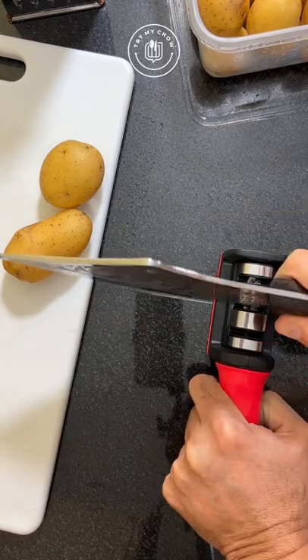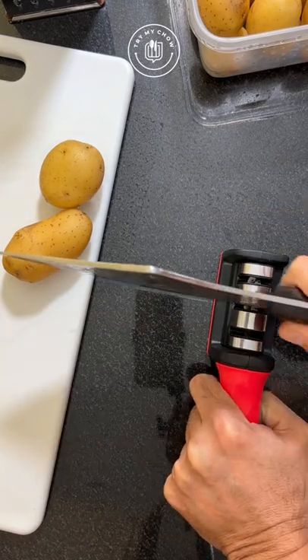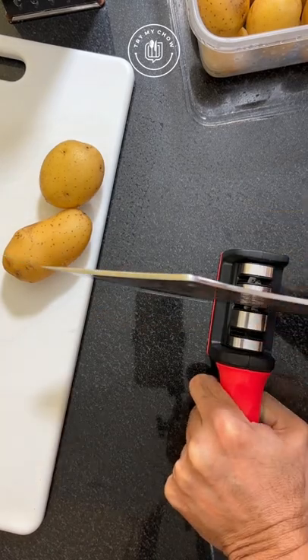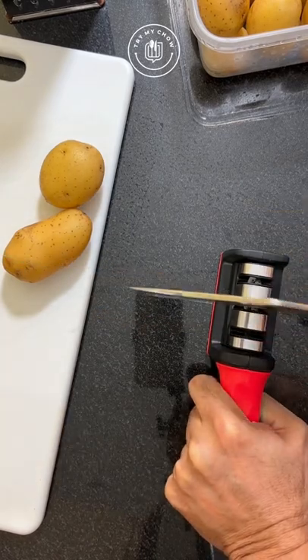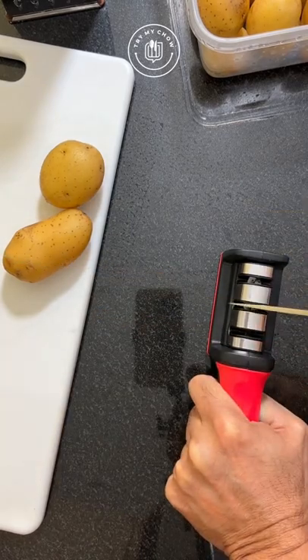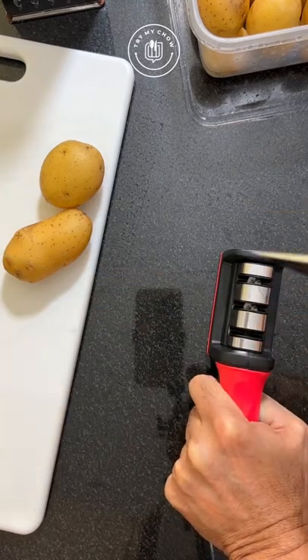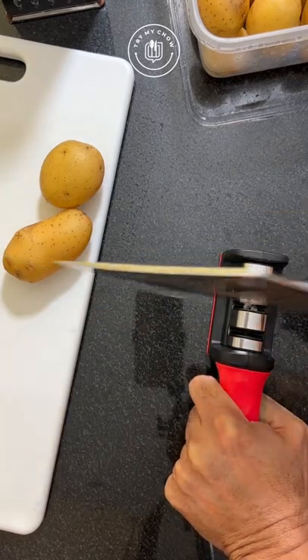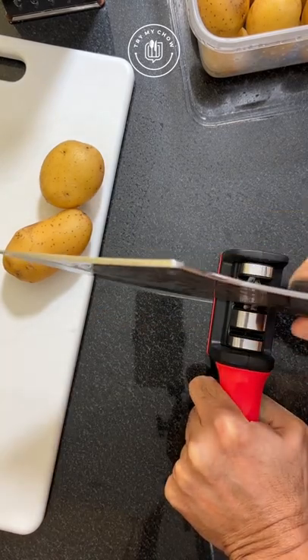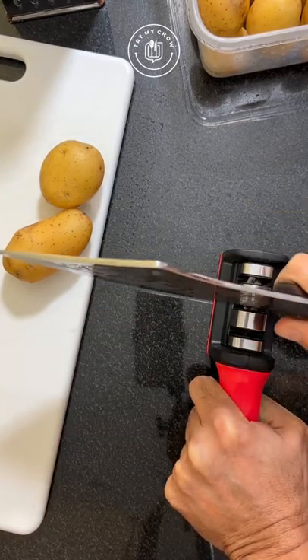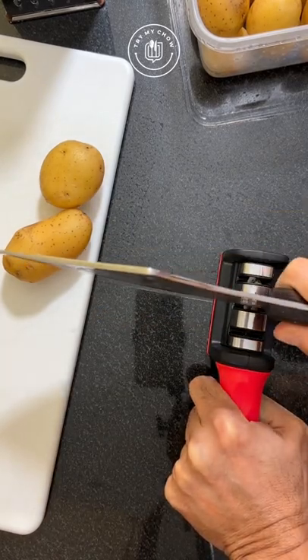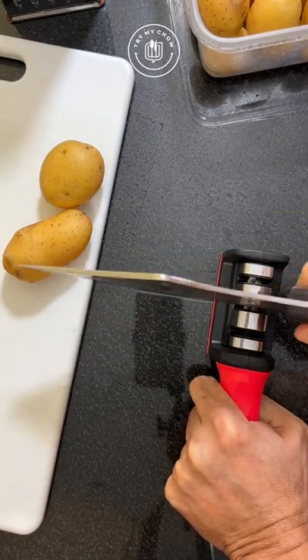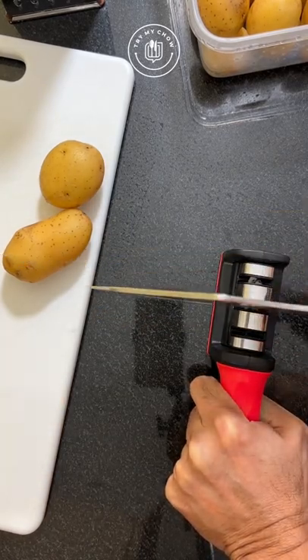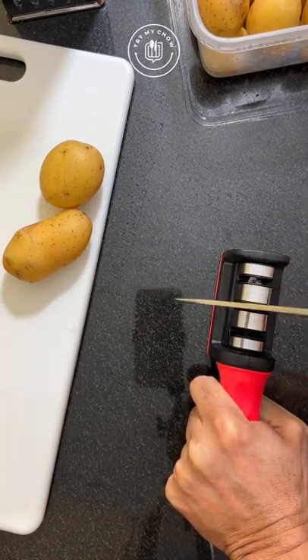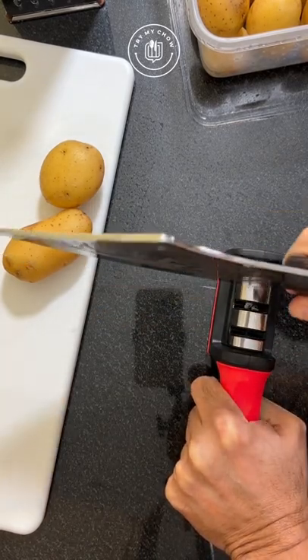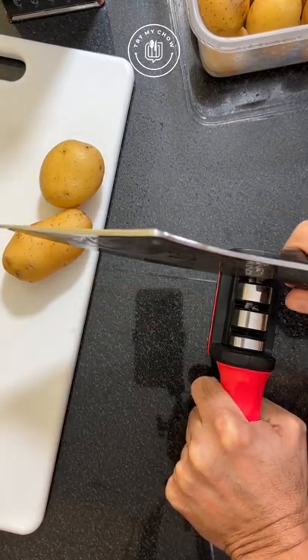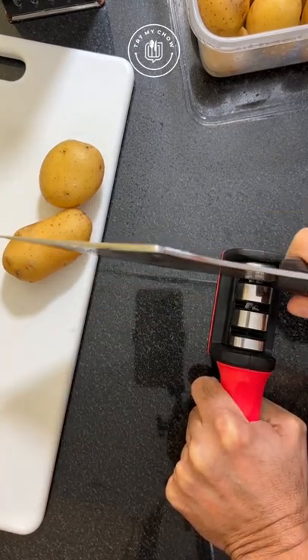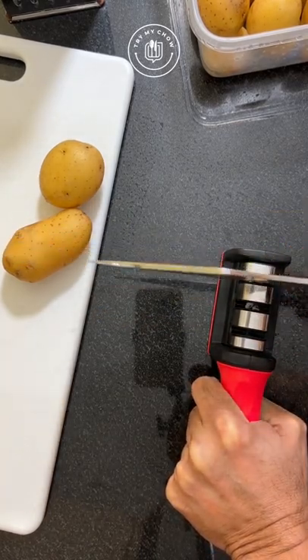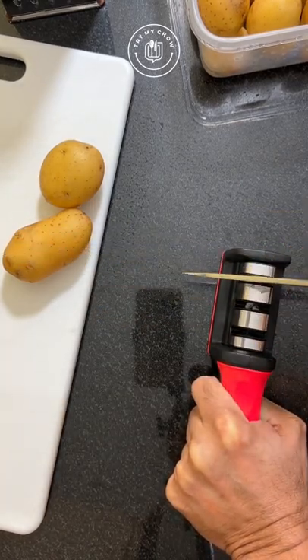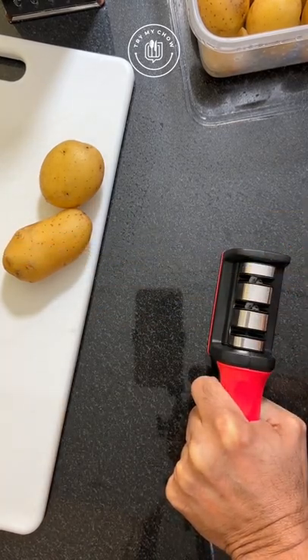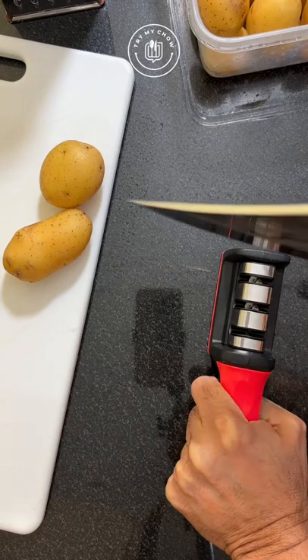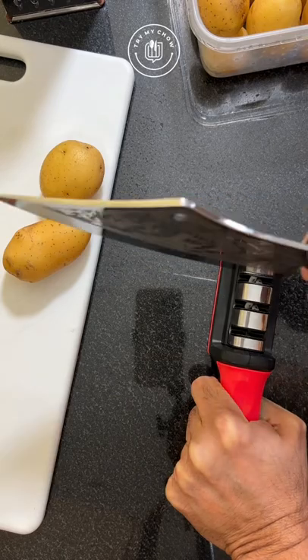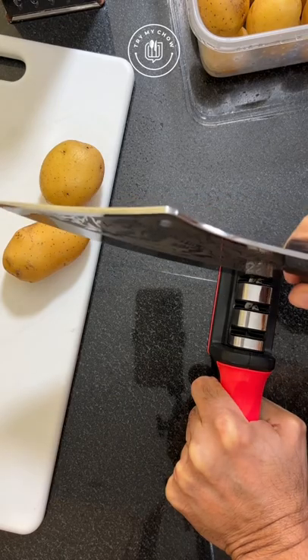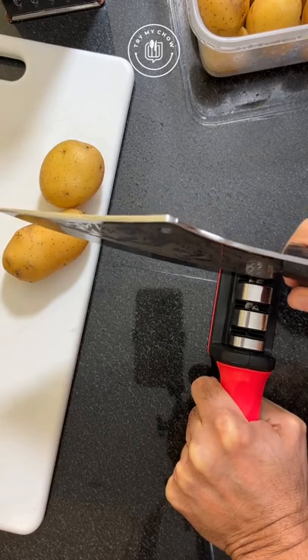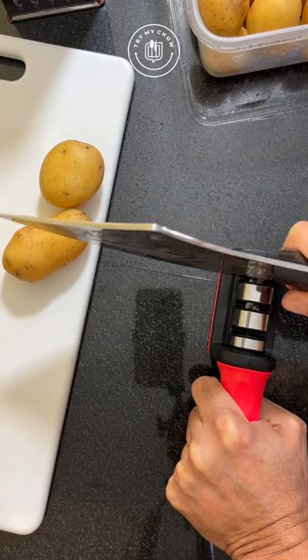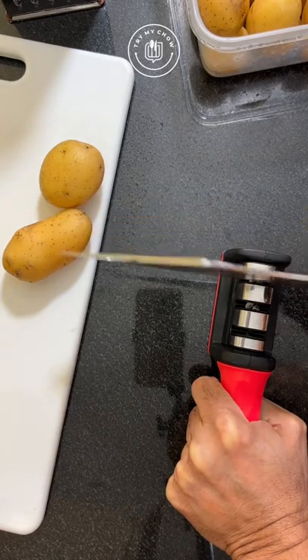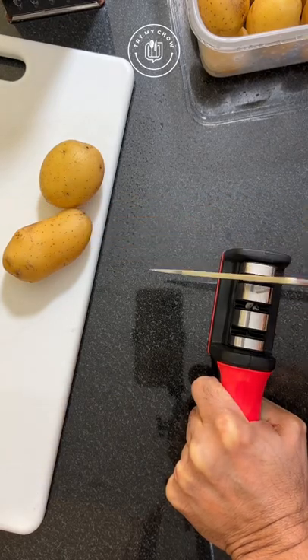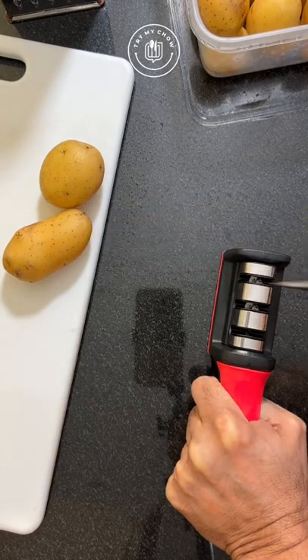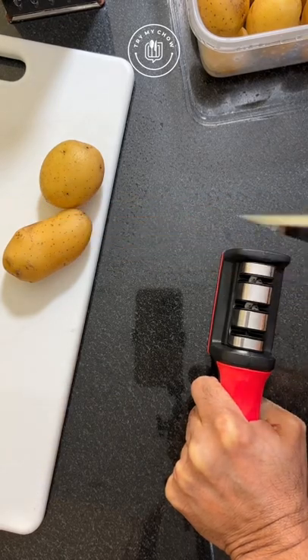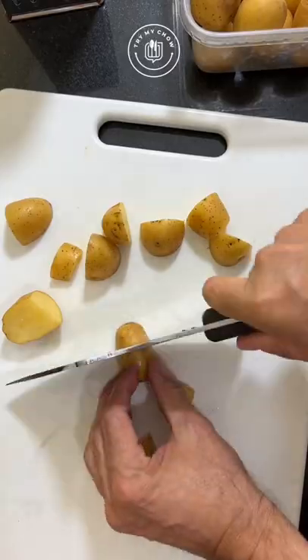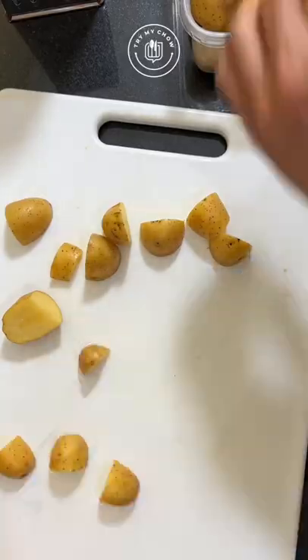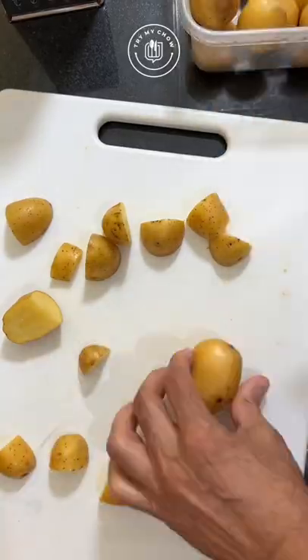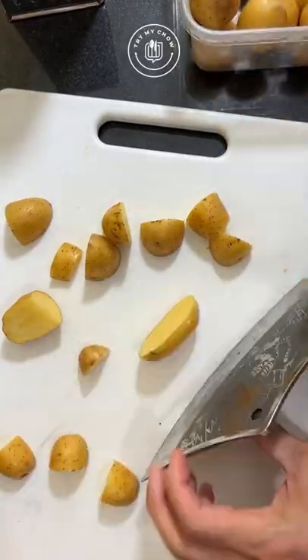First, let me sharpen my original Try My Chow Tiger knife. I've been using it for six months already. Okay, good.